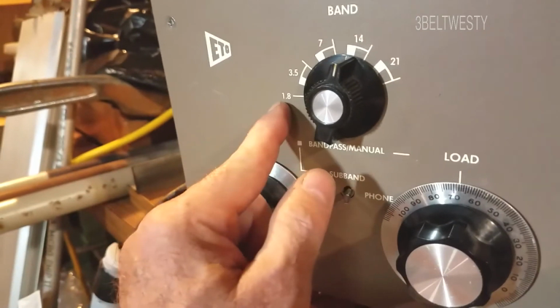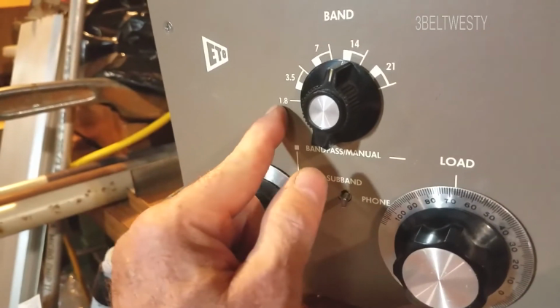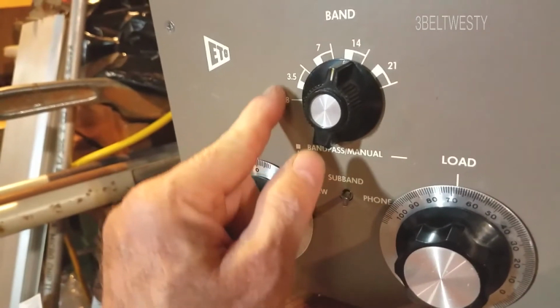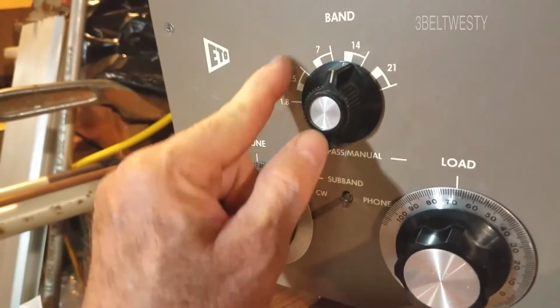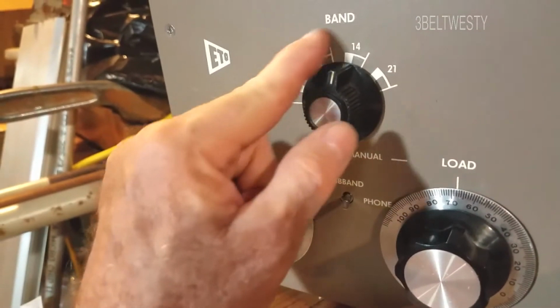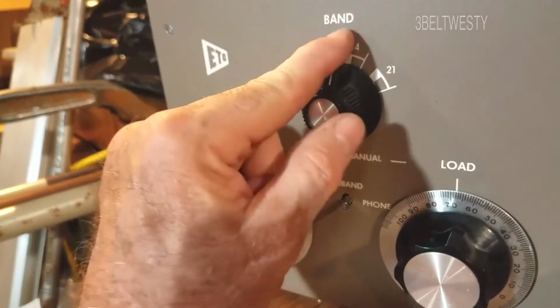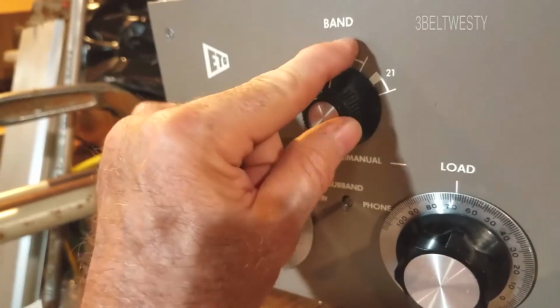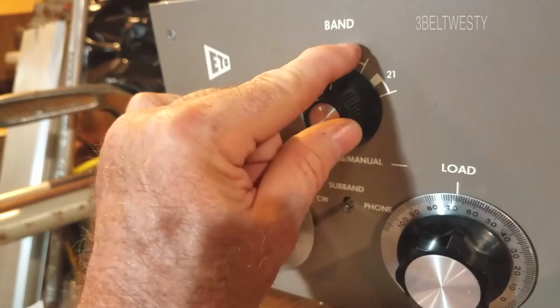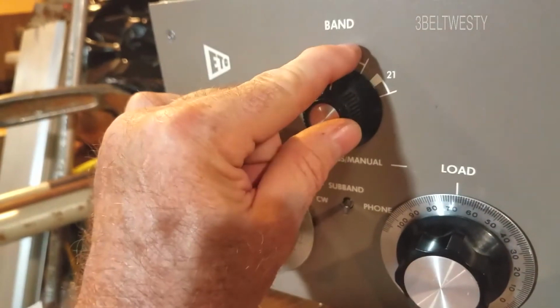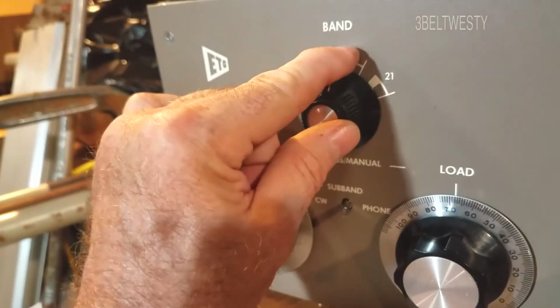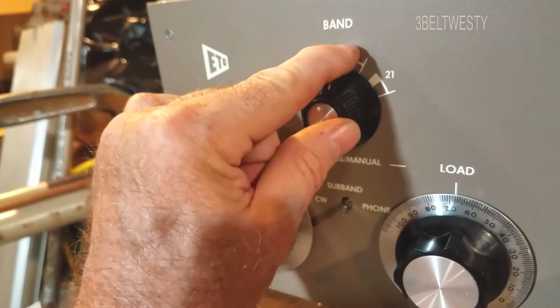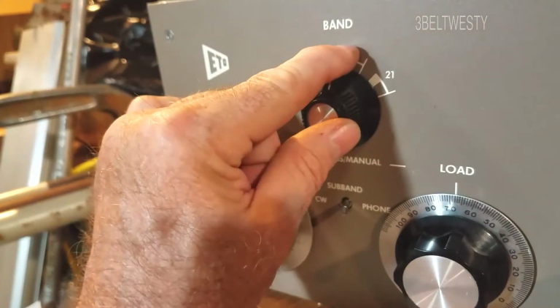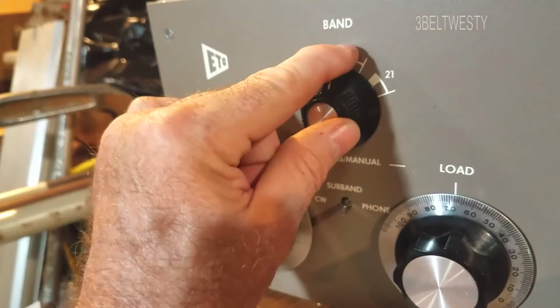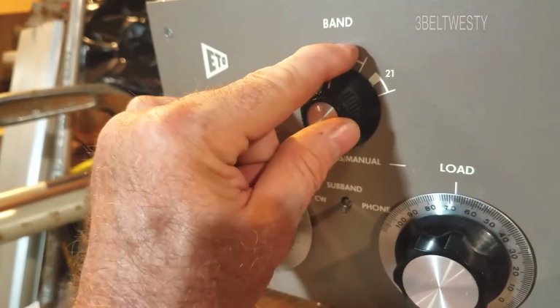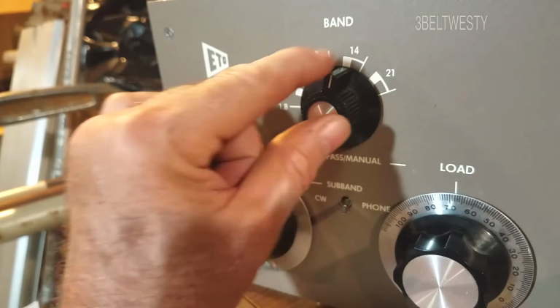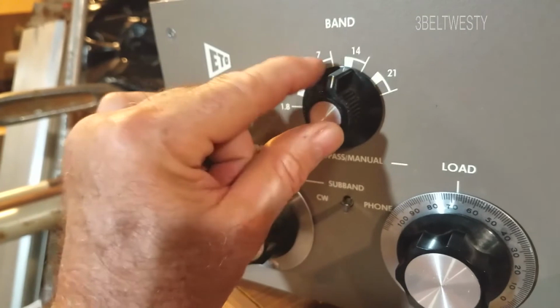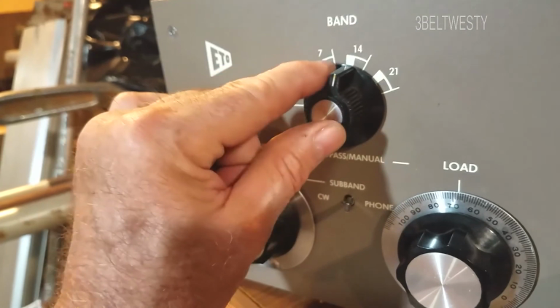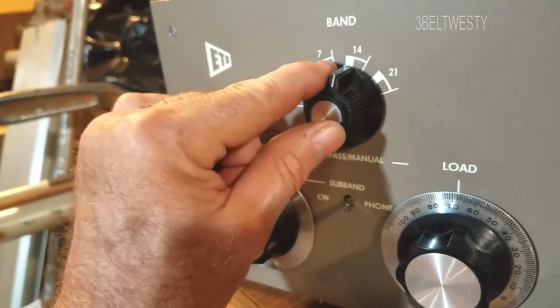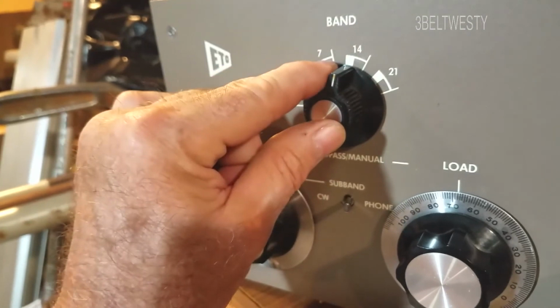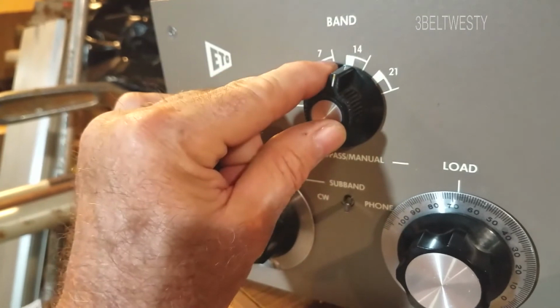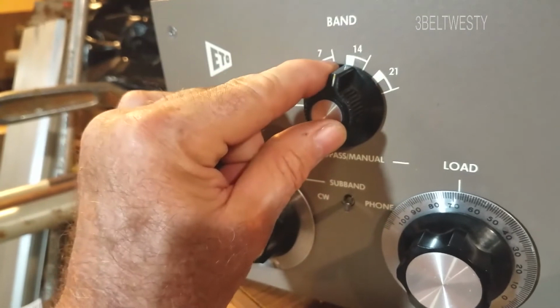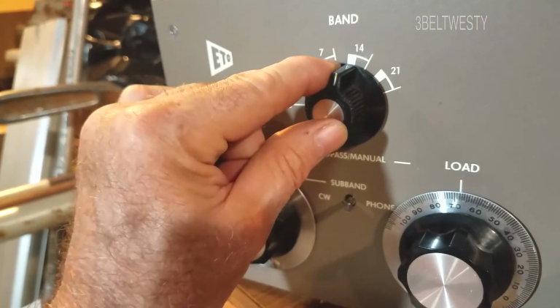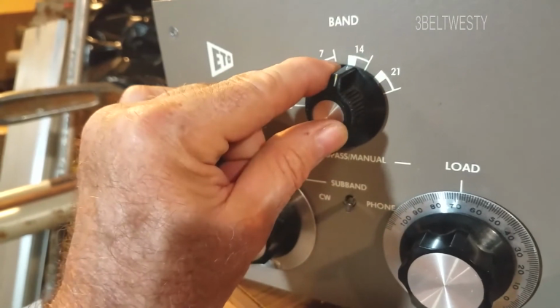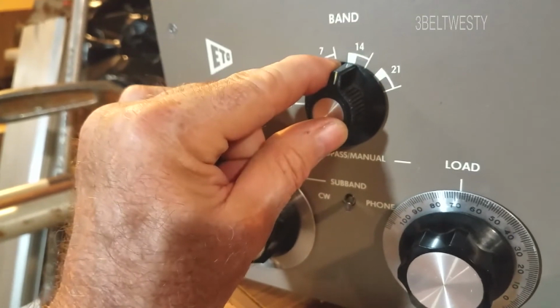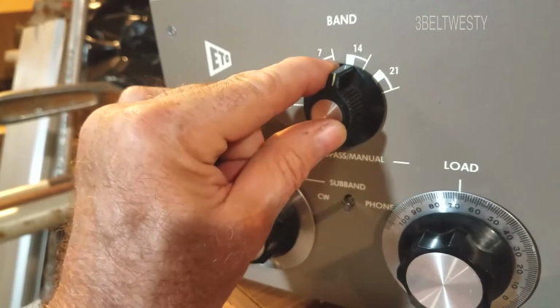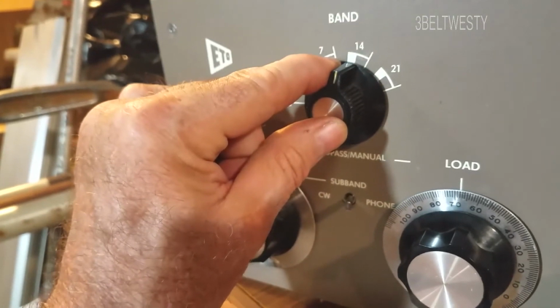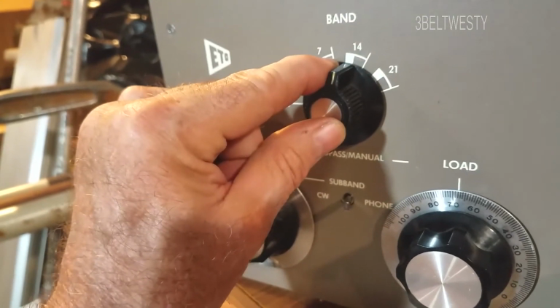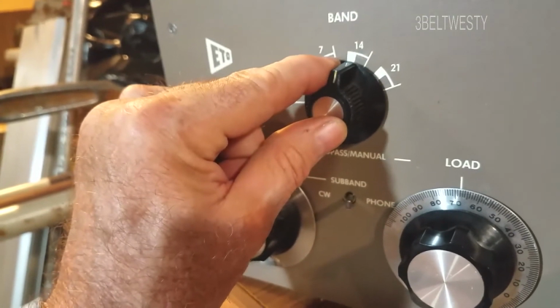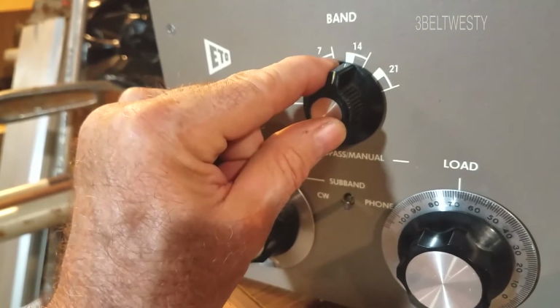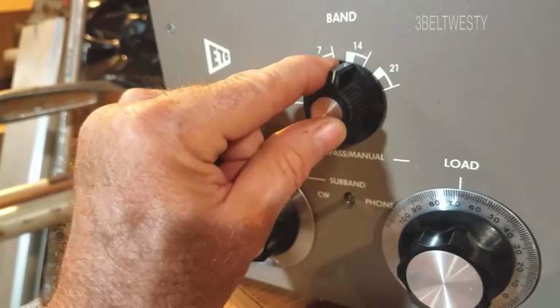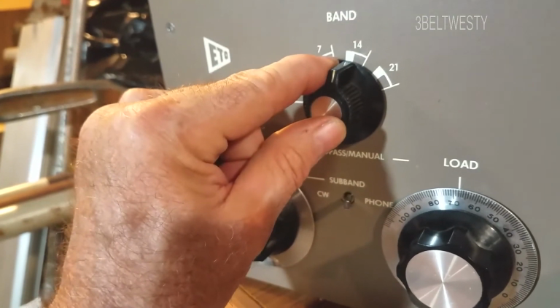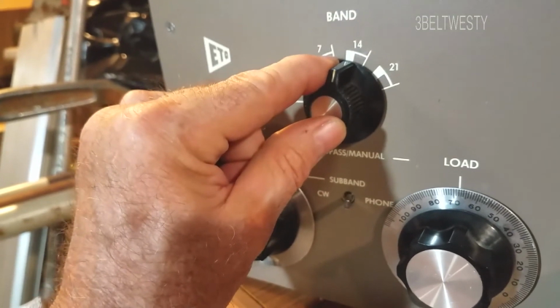It worked in all these different positions except this position. It was dead.